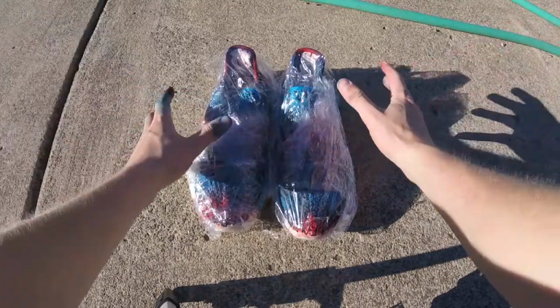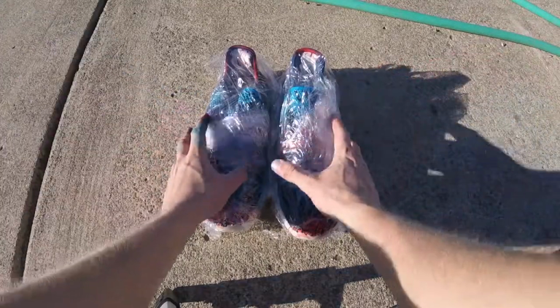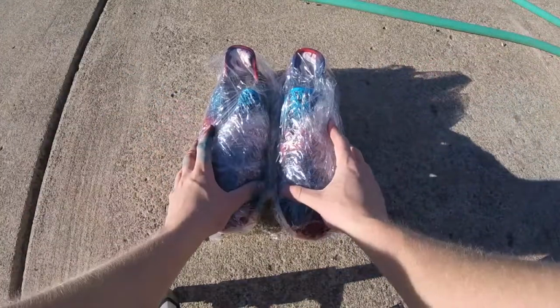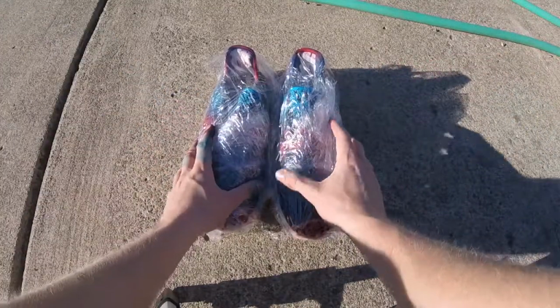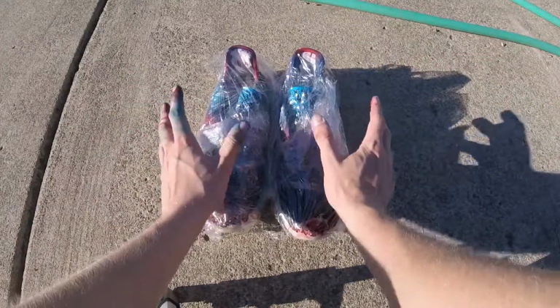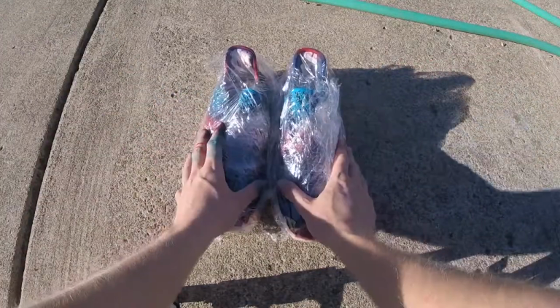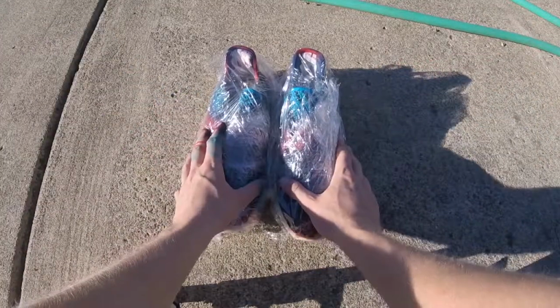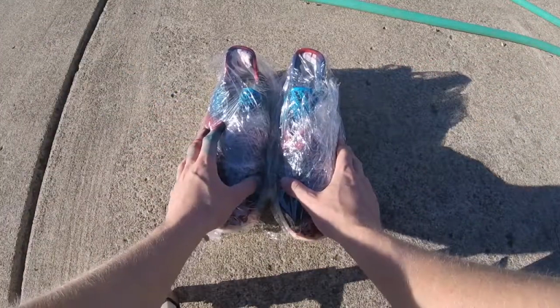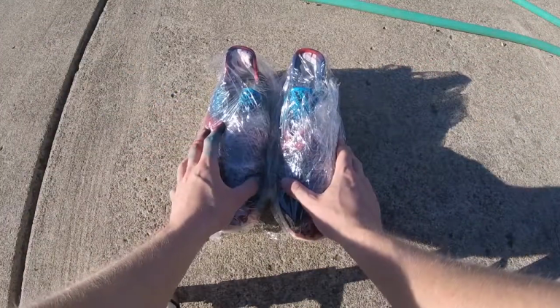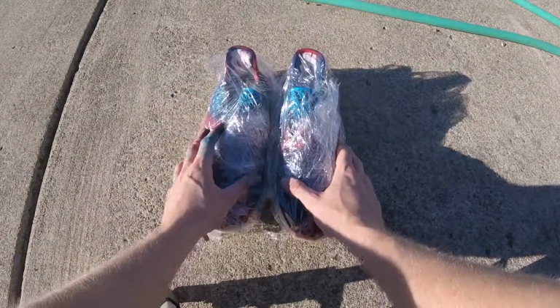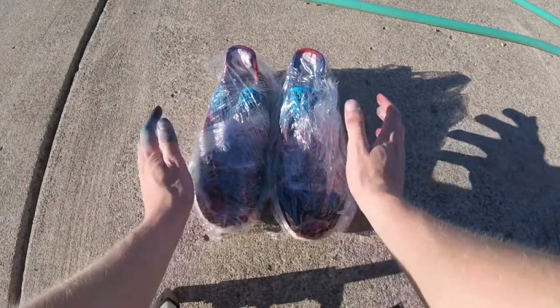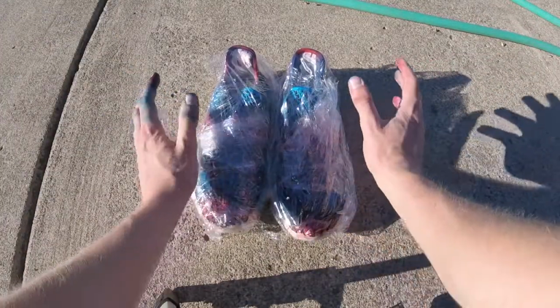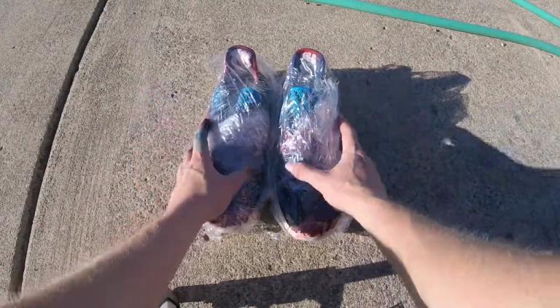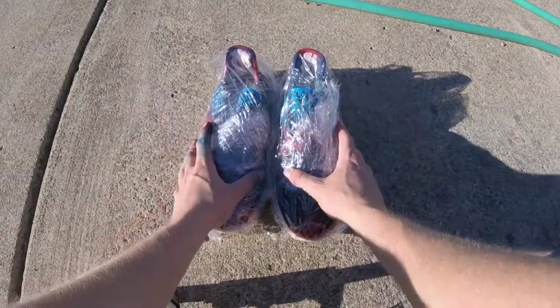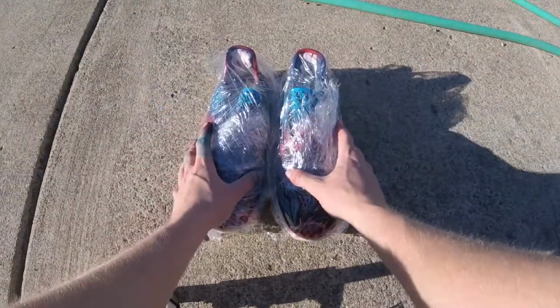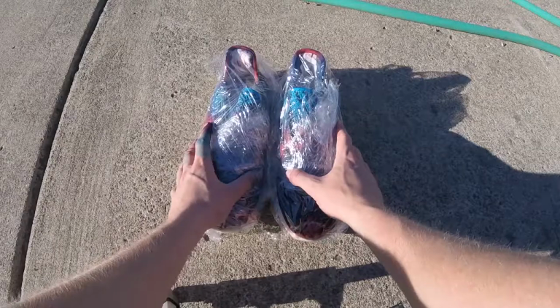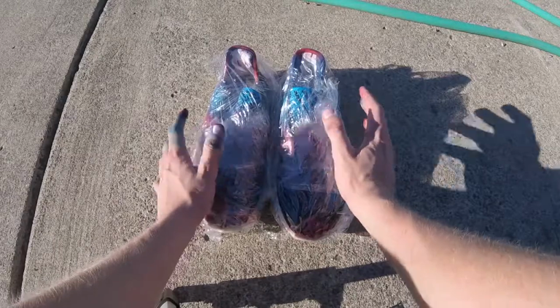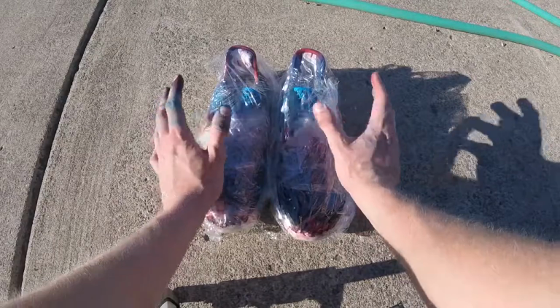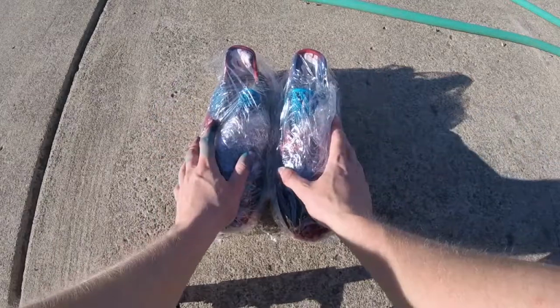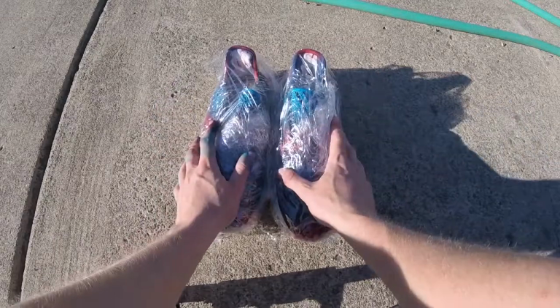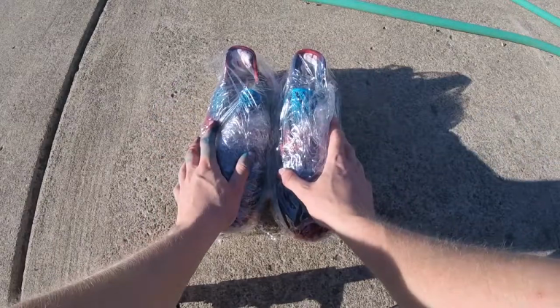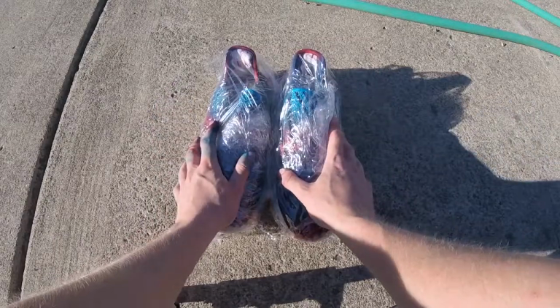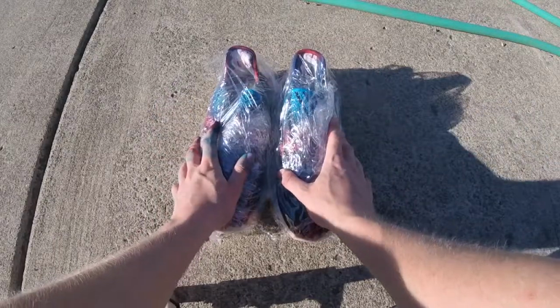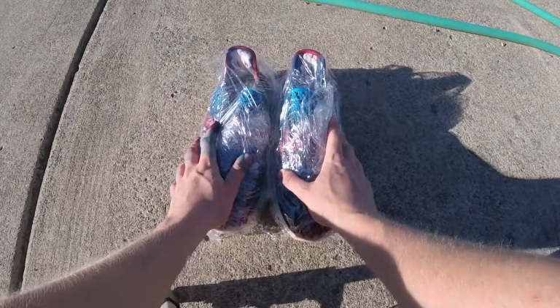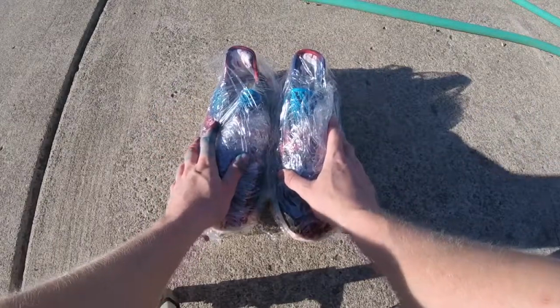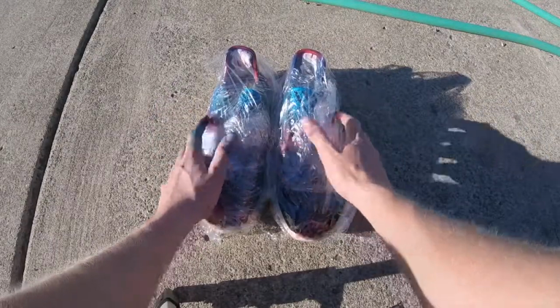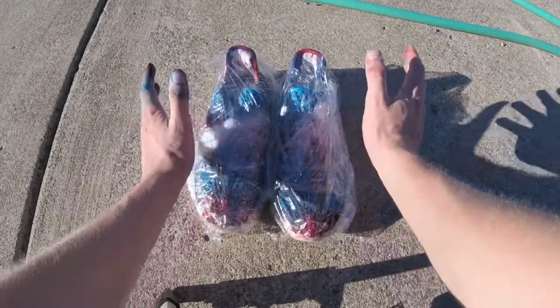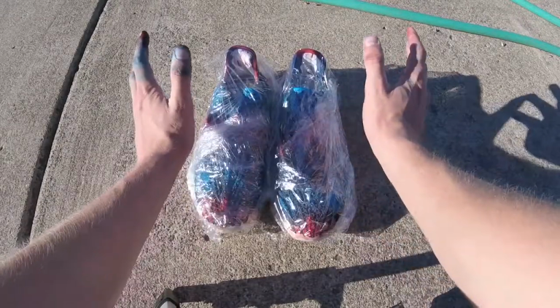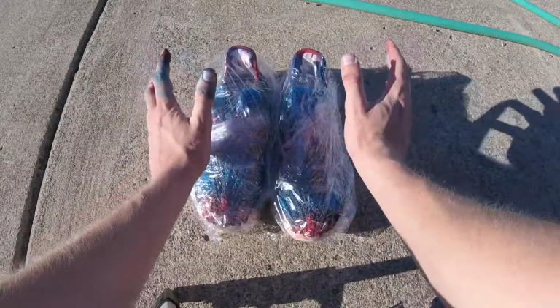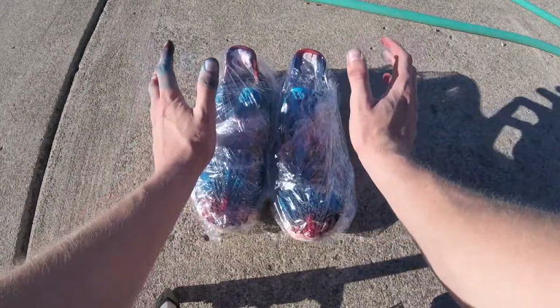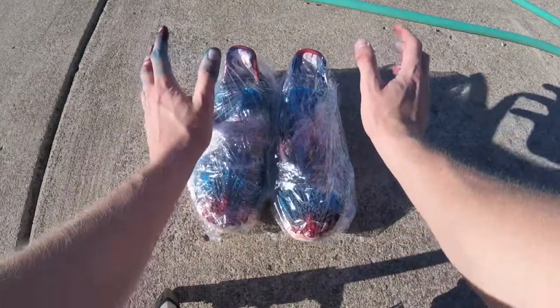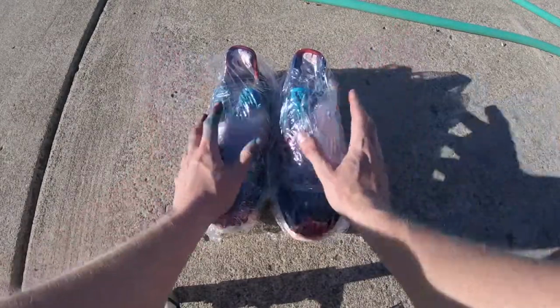Alright guys, we just got done tie-dyeing them and we wrapped them up in plastic, so we're going to wait 6 to 8 hours and then I'll get back to you.